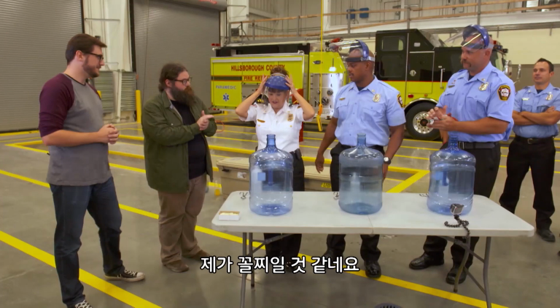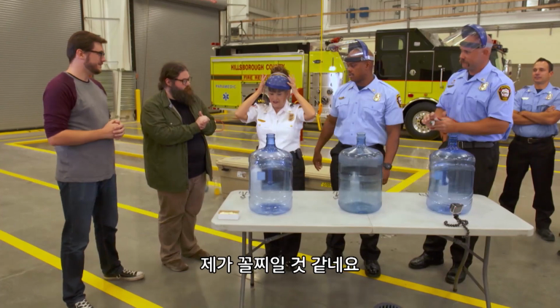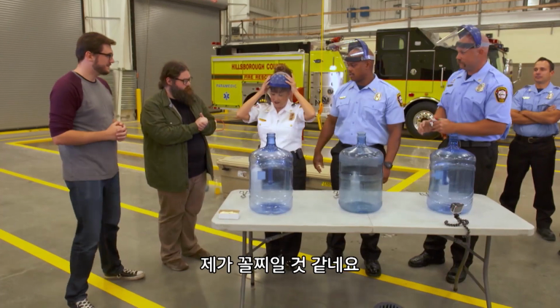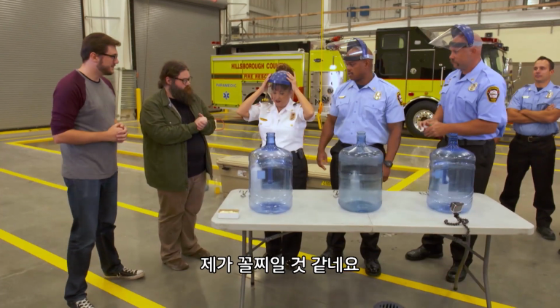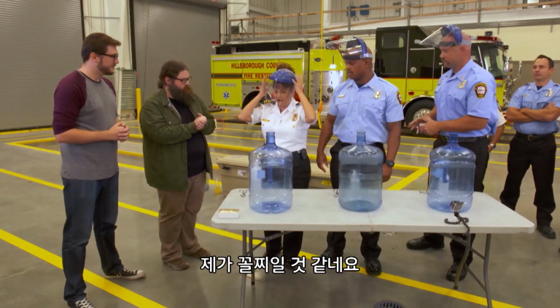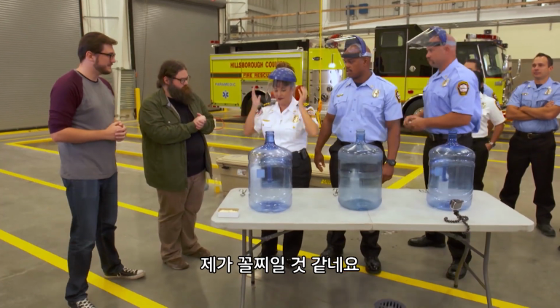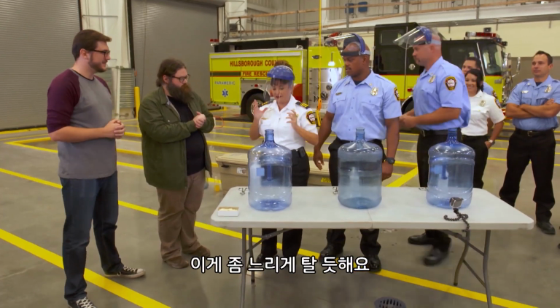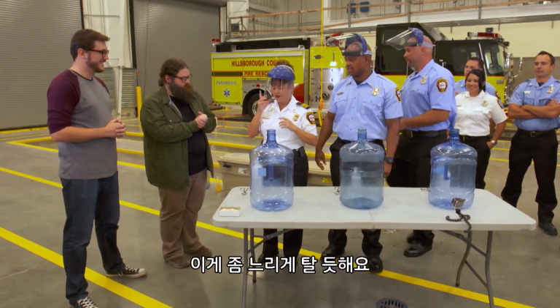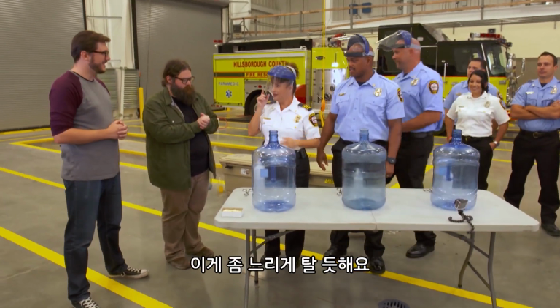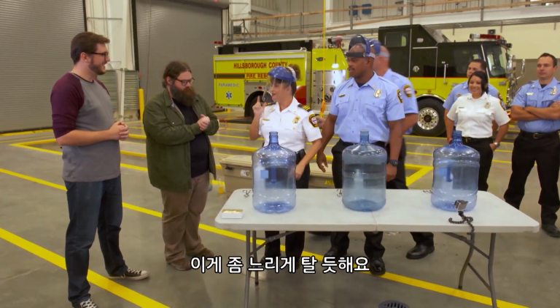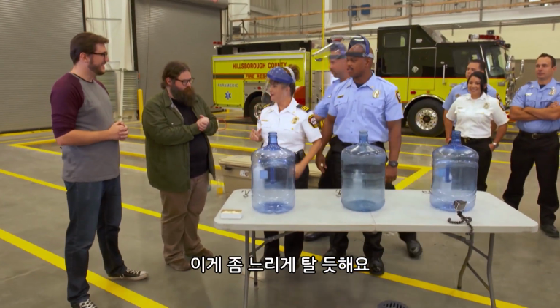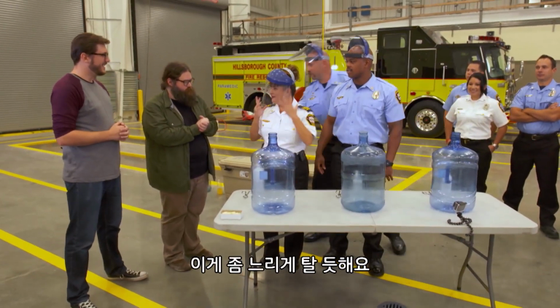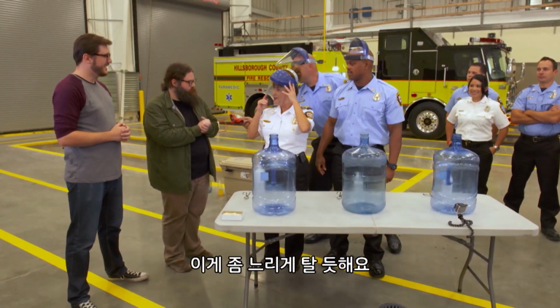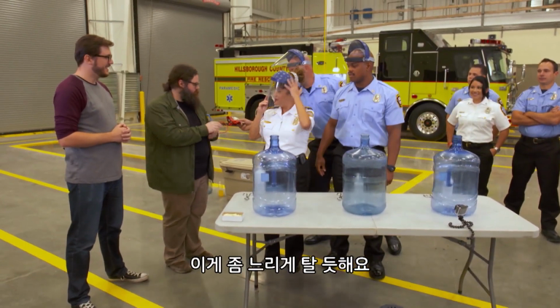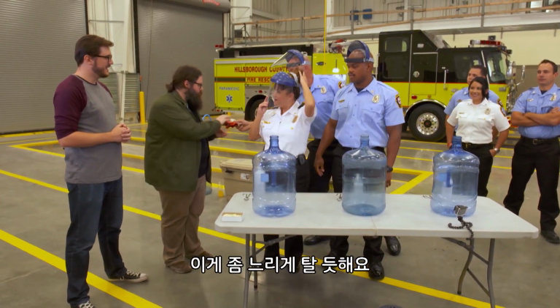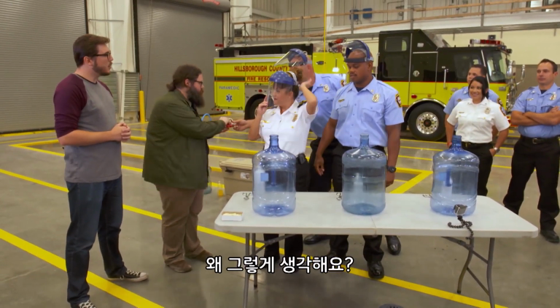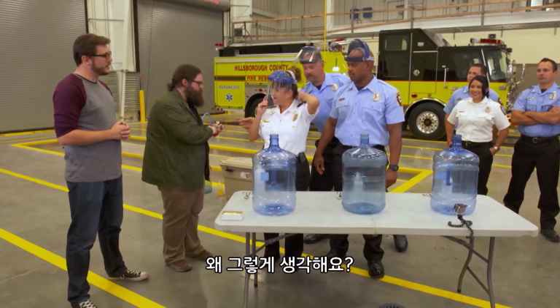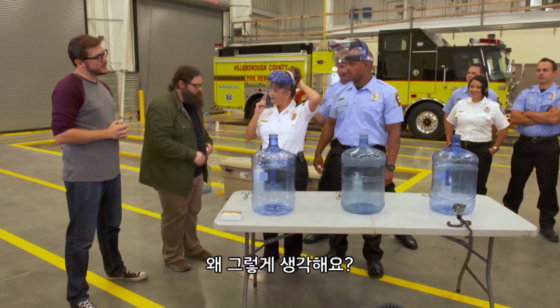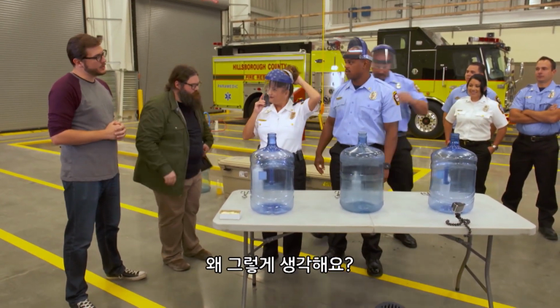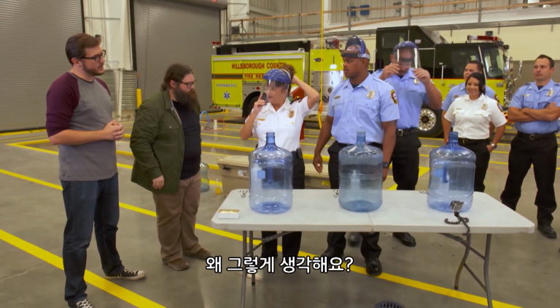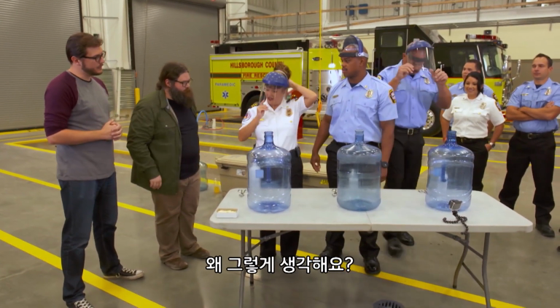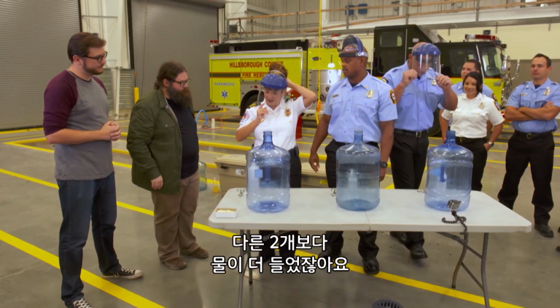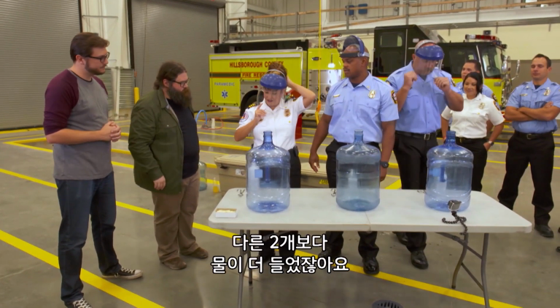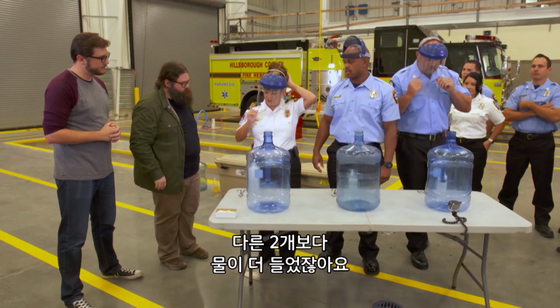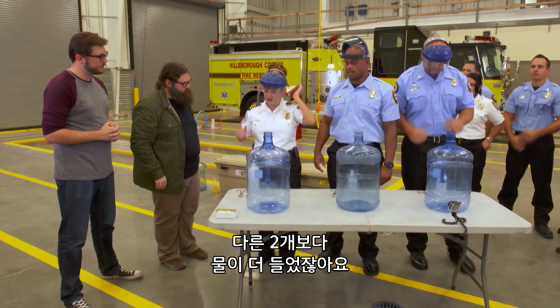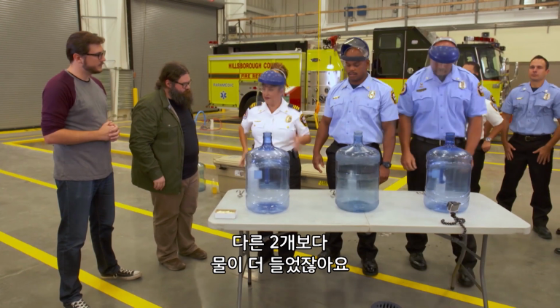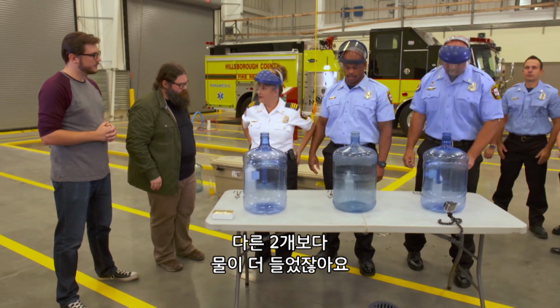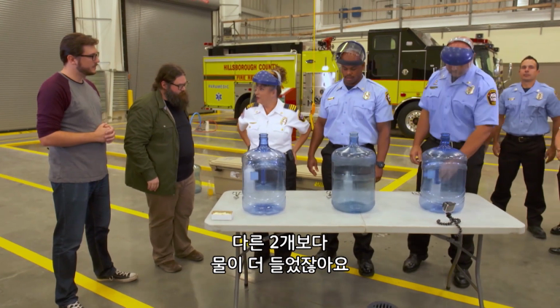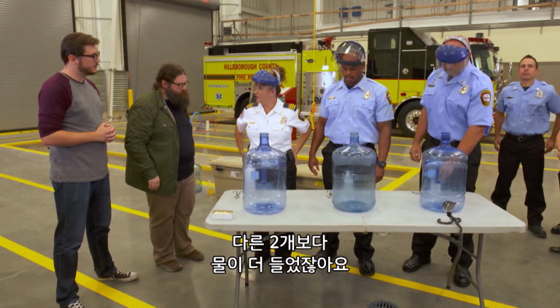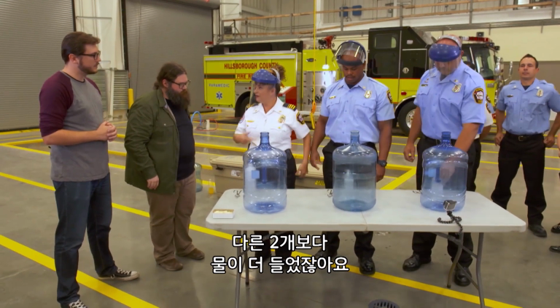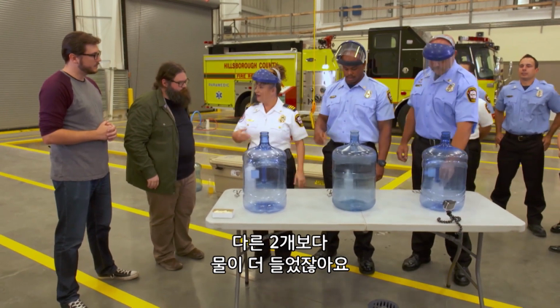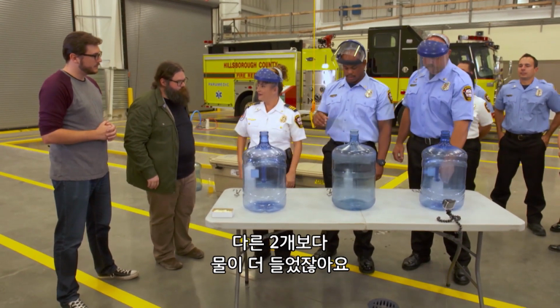One contestant says he thinks he's set up to lose because his alcohol will burn a little bit slower. He reasons it's because his solution has a little bit more water than the others.